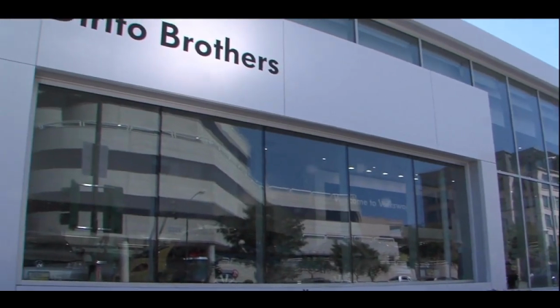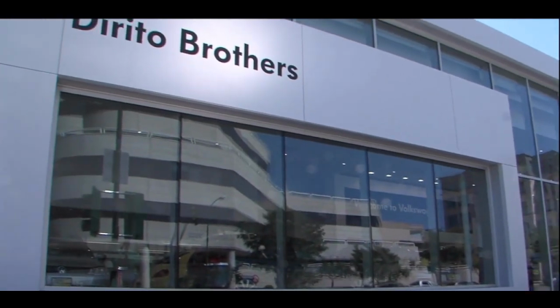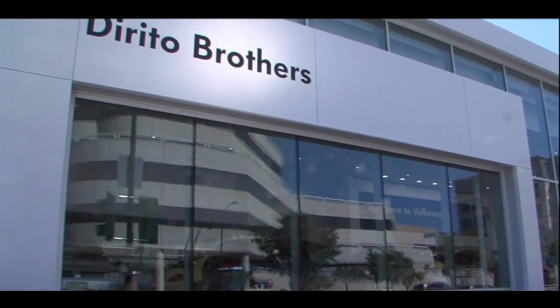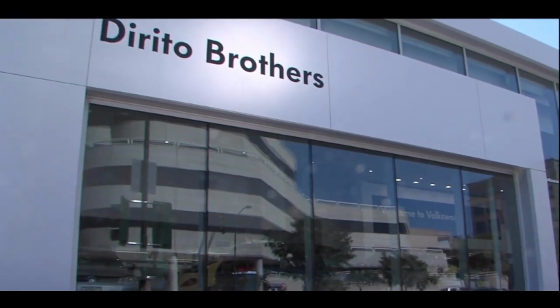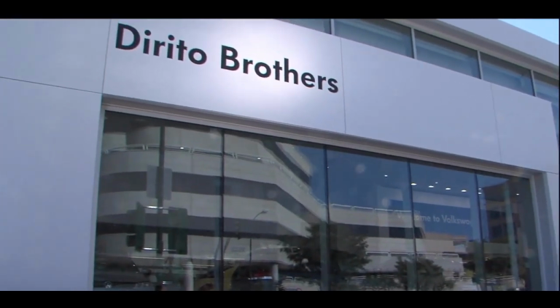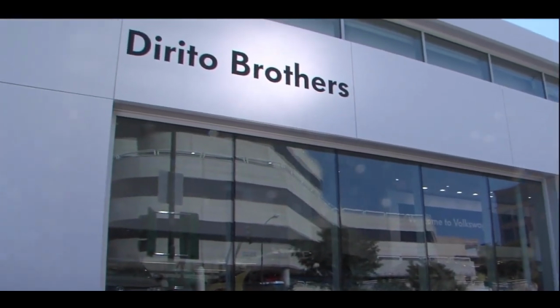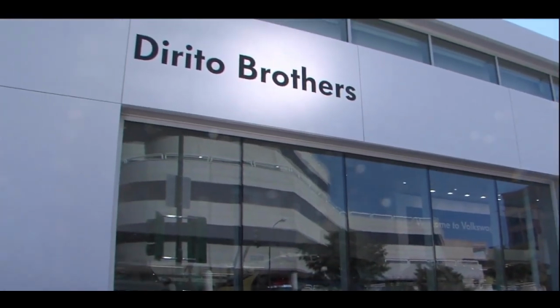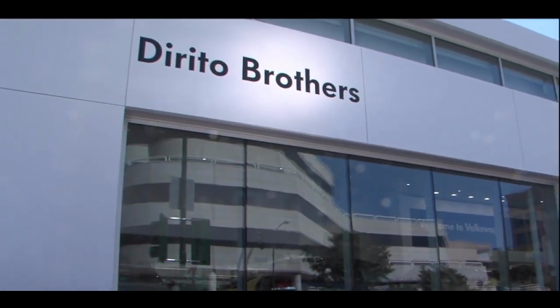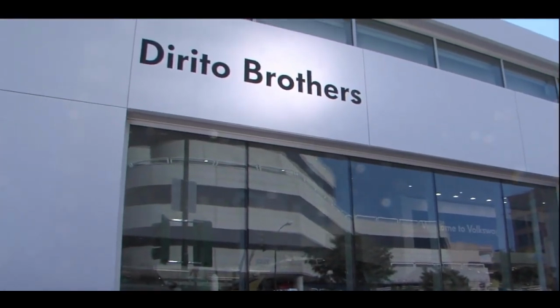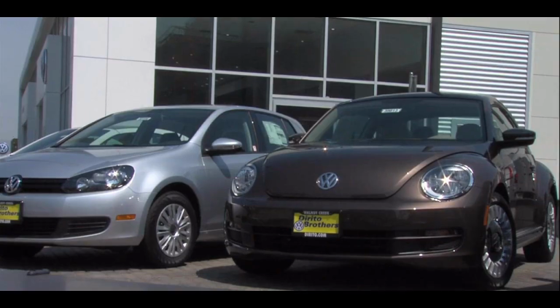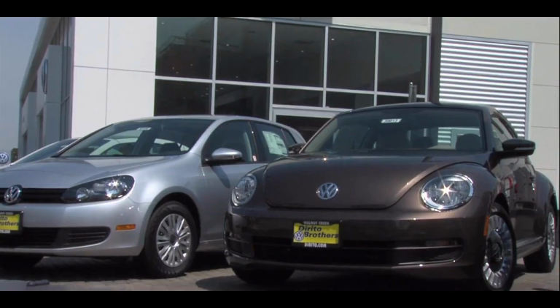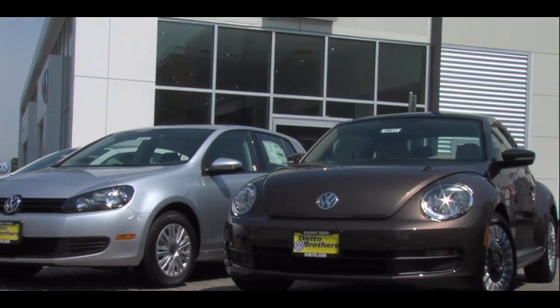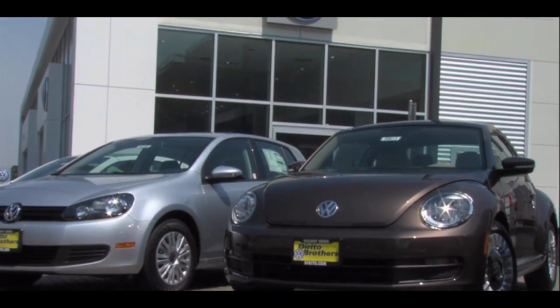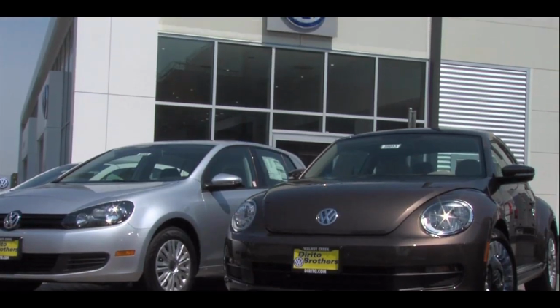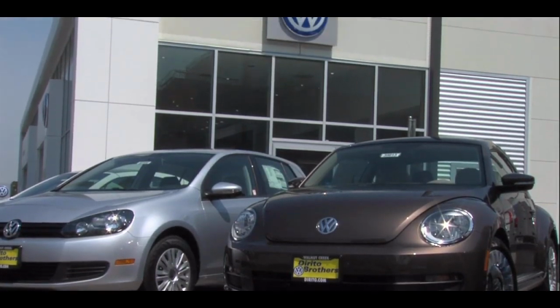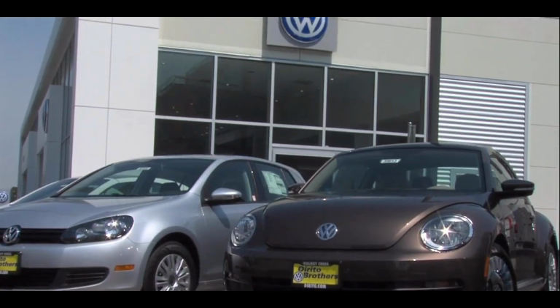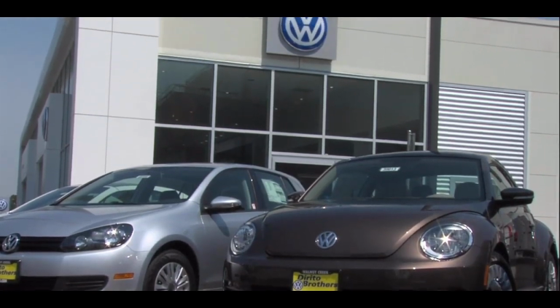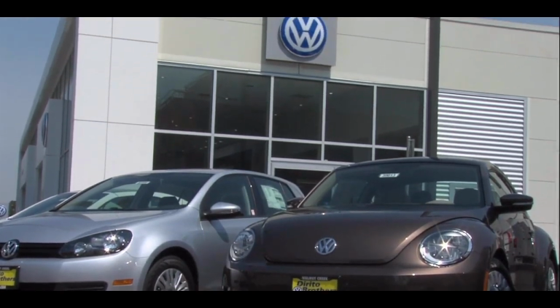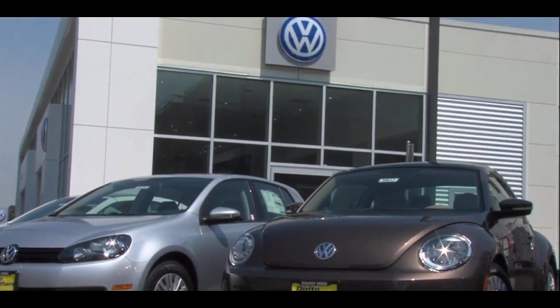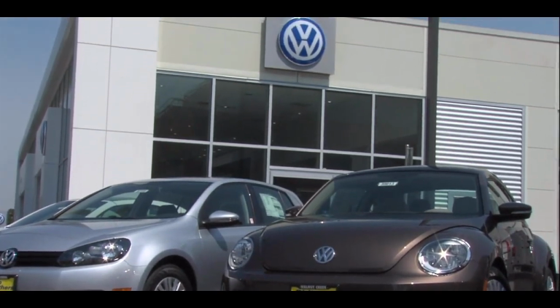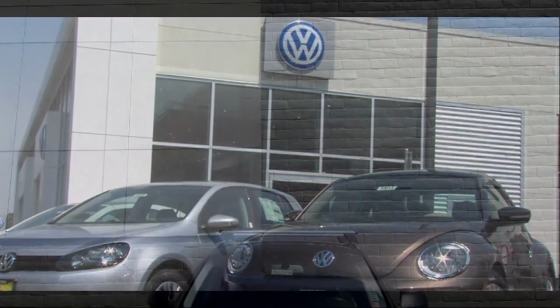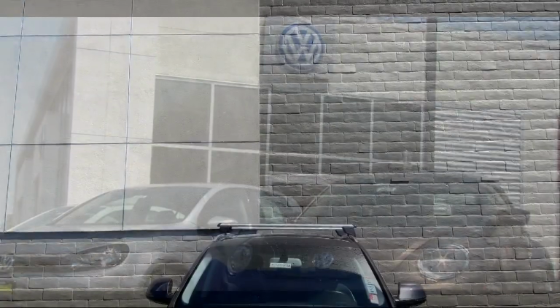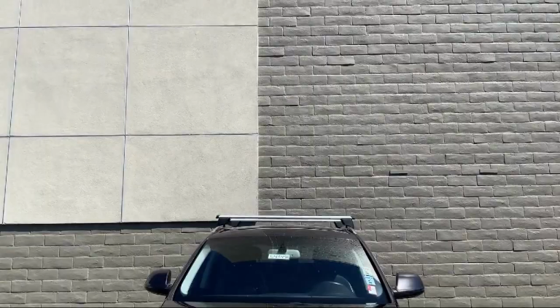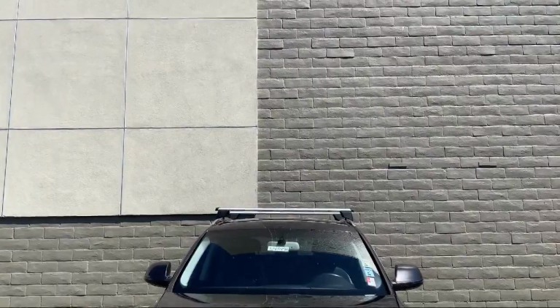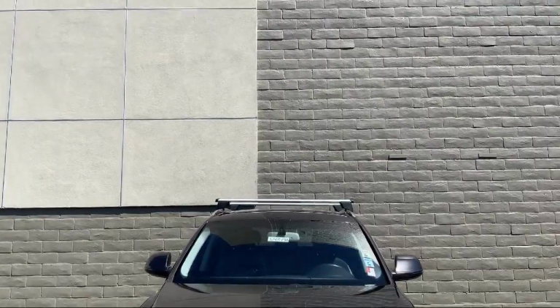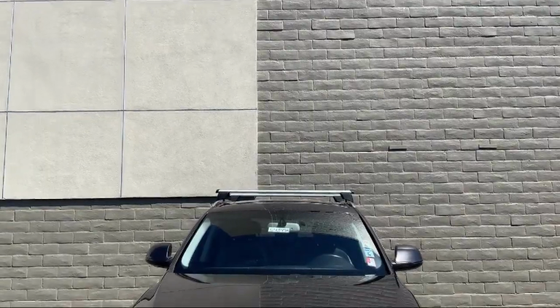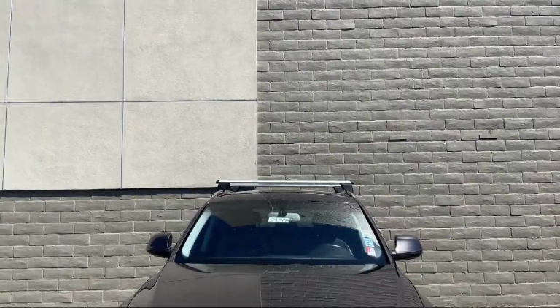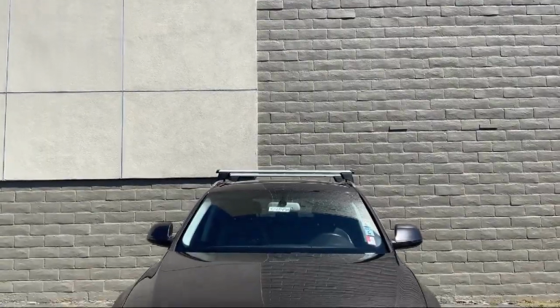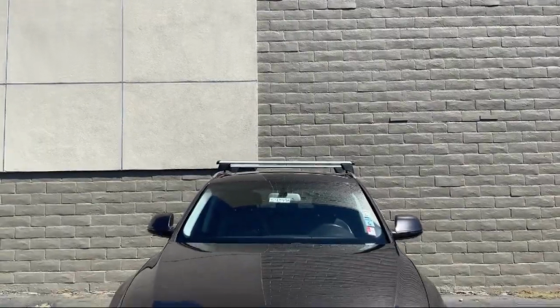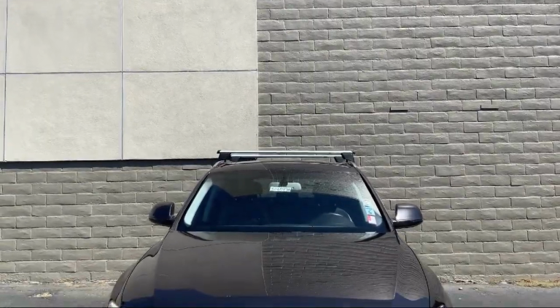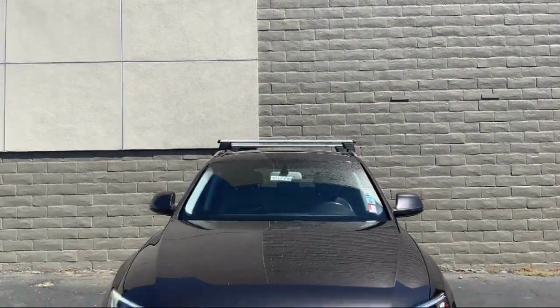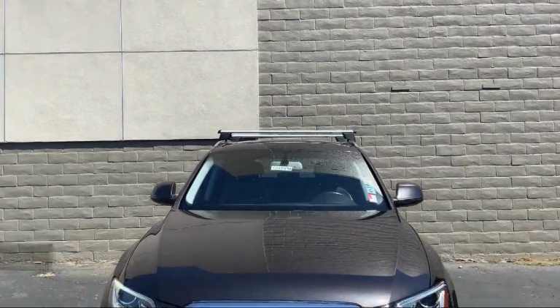Welcome to Dorito Brothers Volkswagen of Walnut Creek. Here's a look at another one of our great vehicles from our inventory.